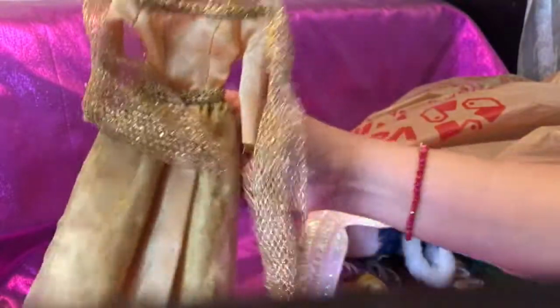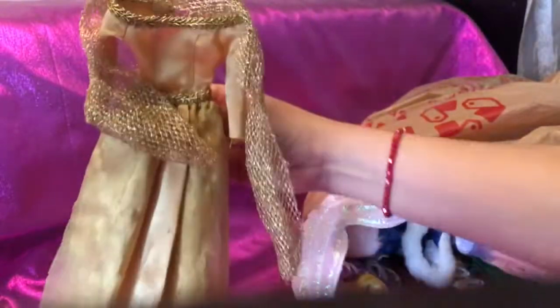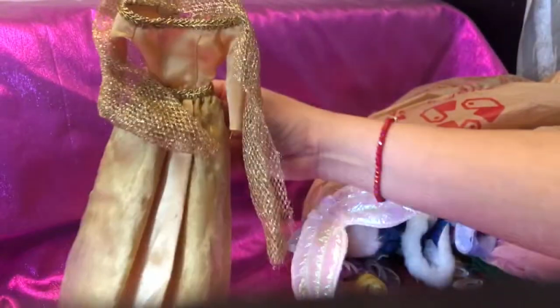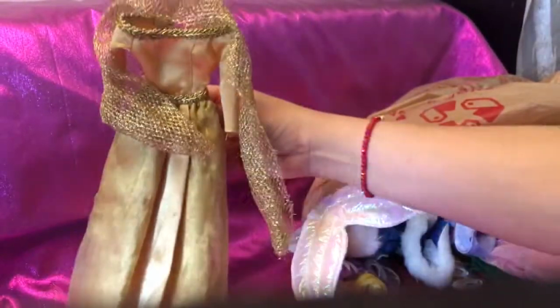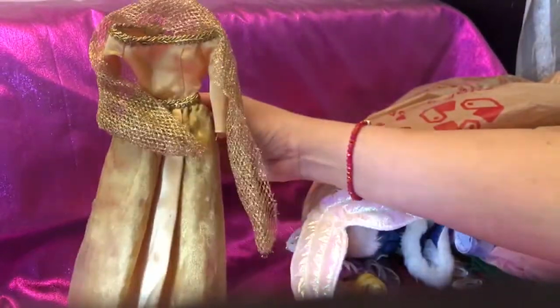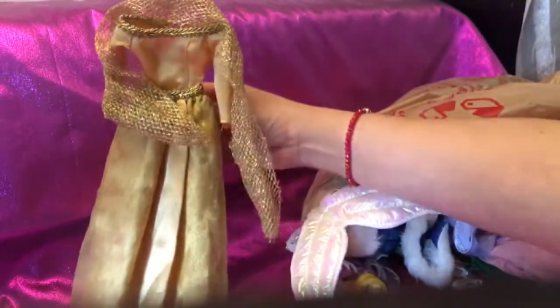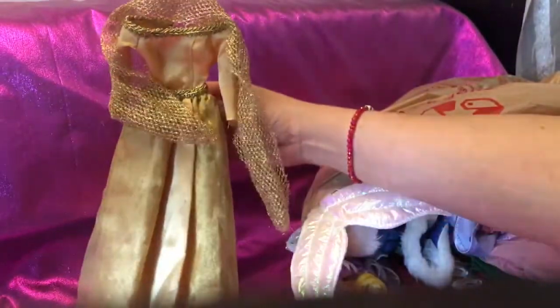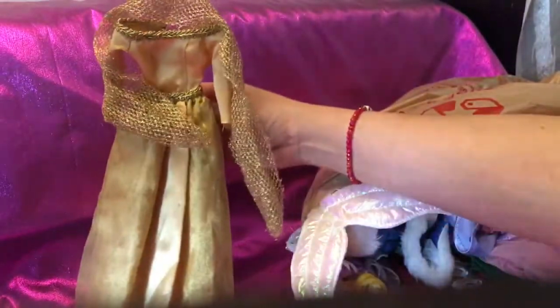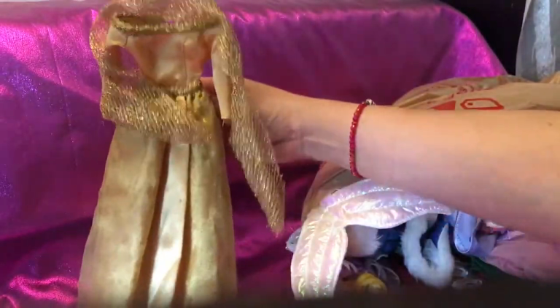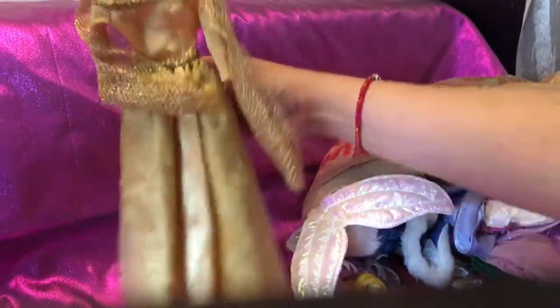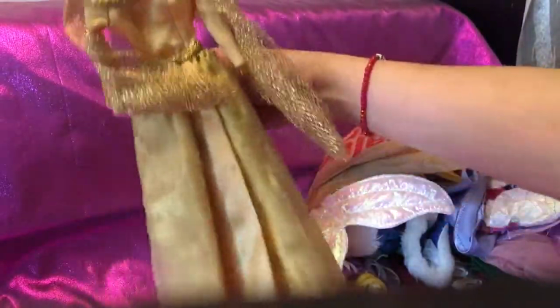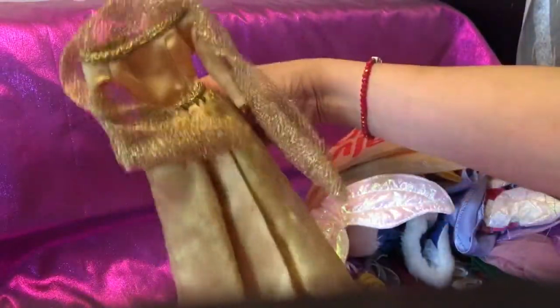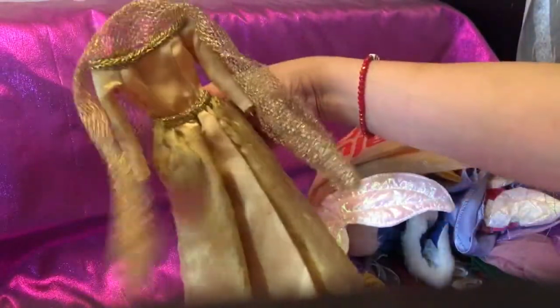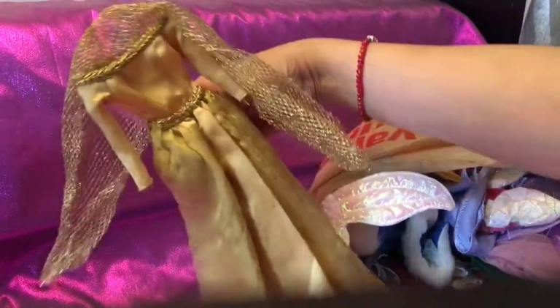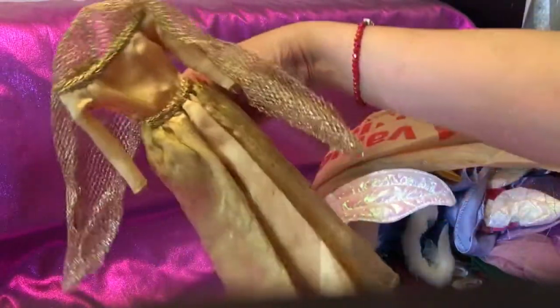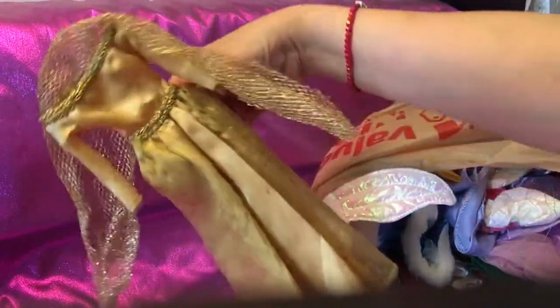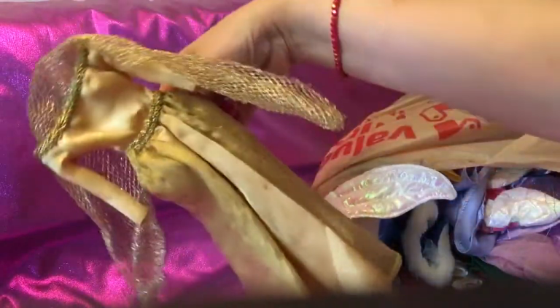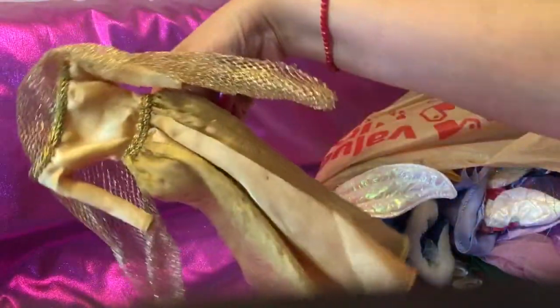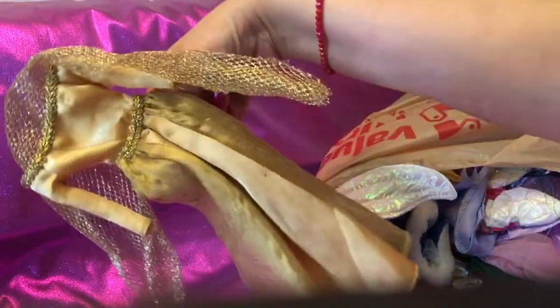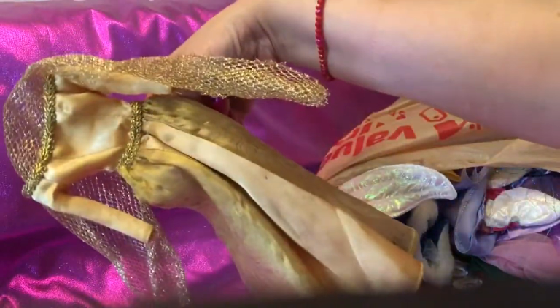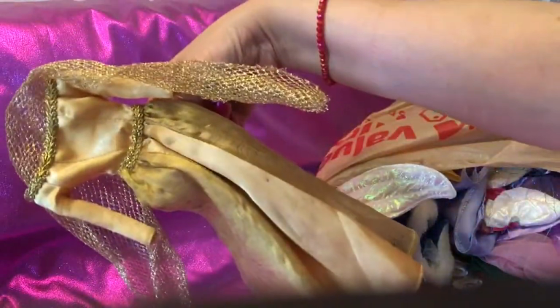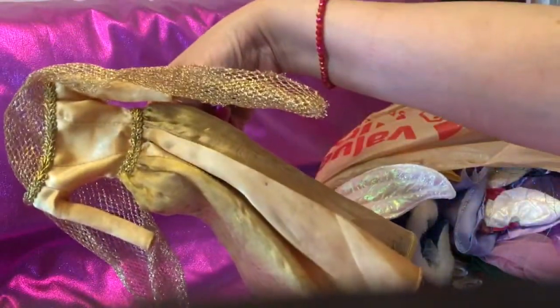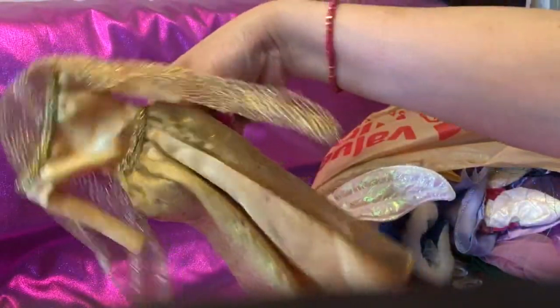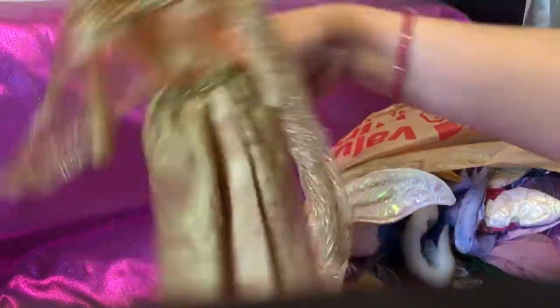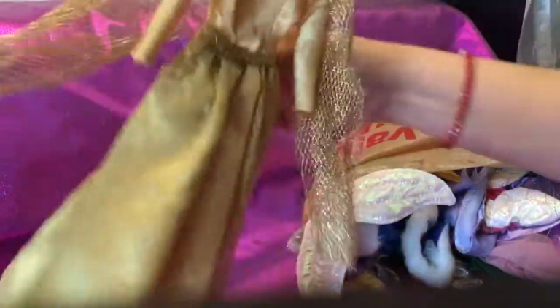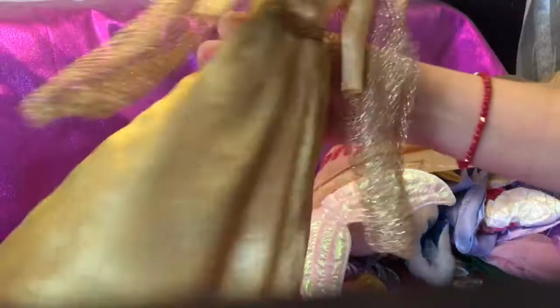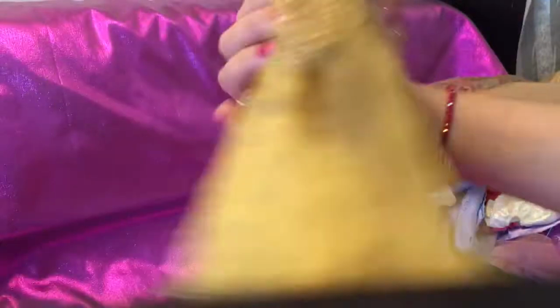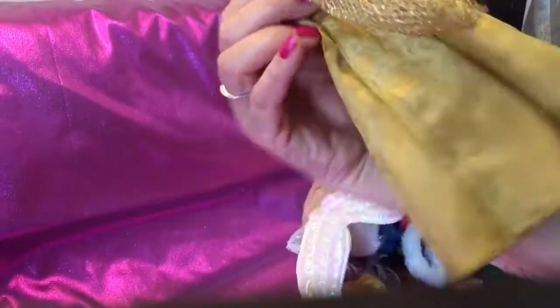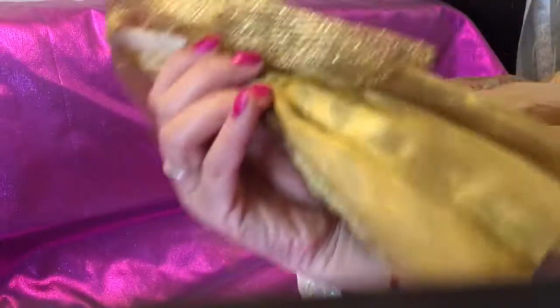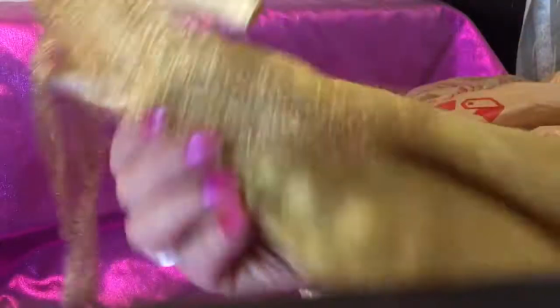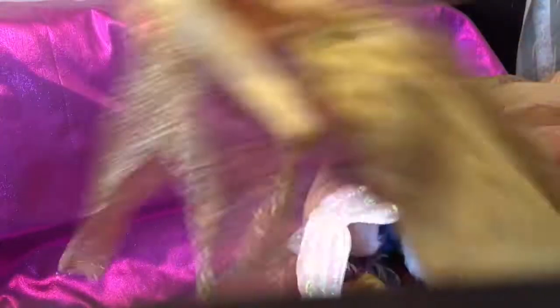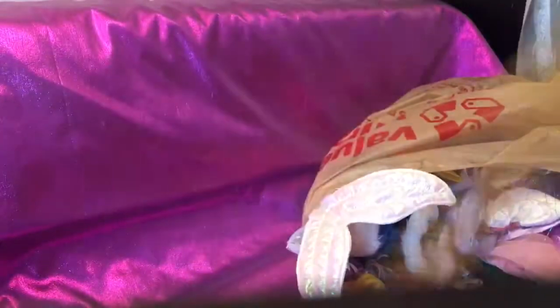I found that dress — I'm going to hold it back so you get a real good look at it. Isn't that gorgeous guys?